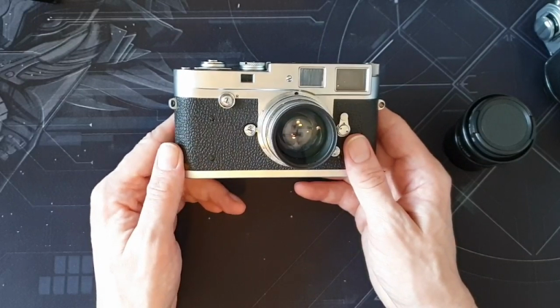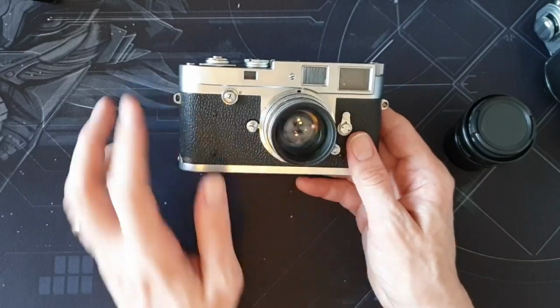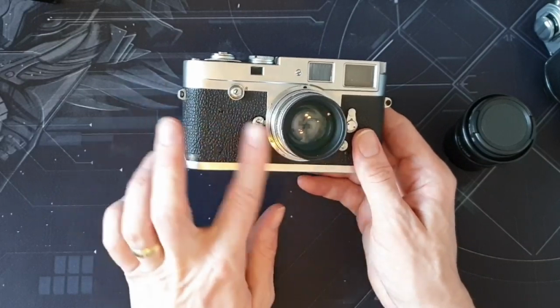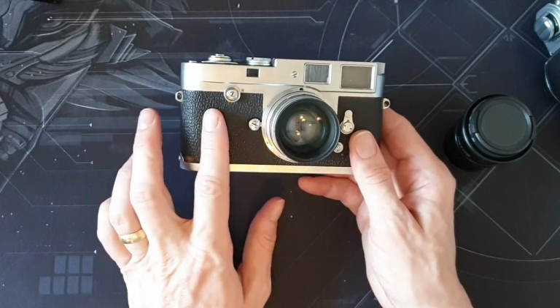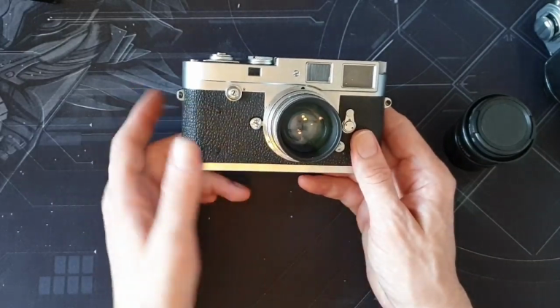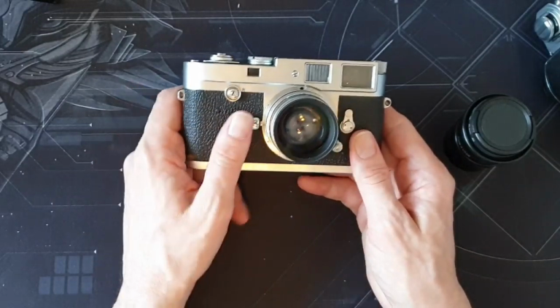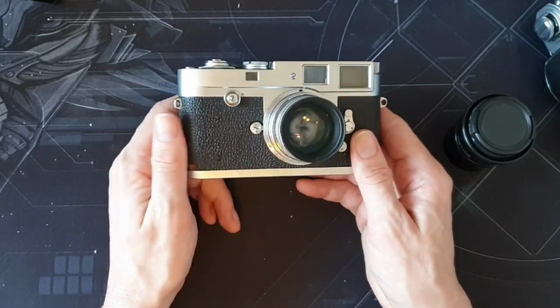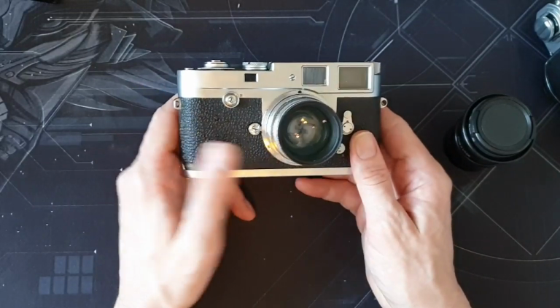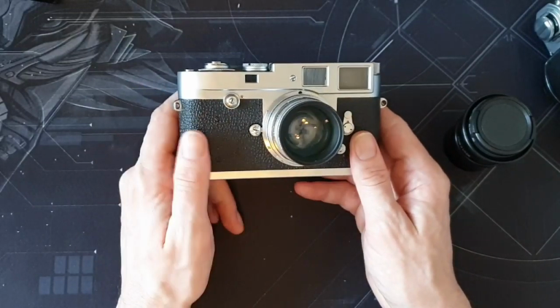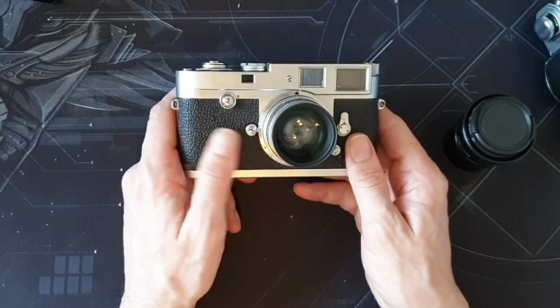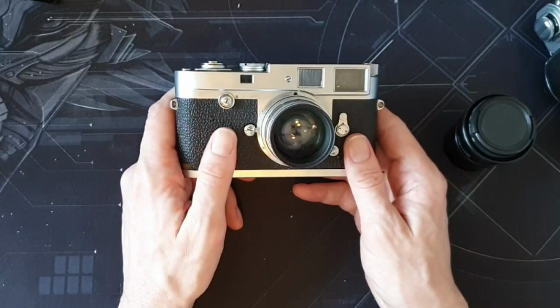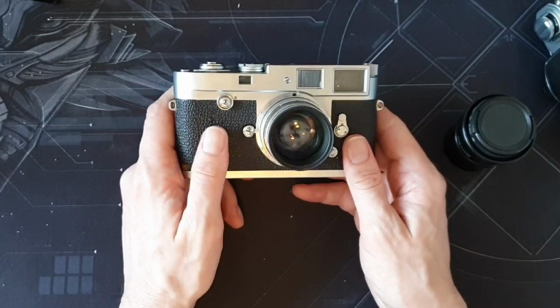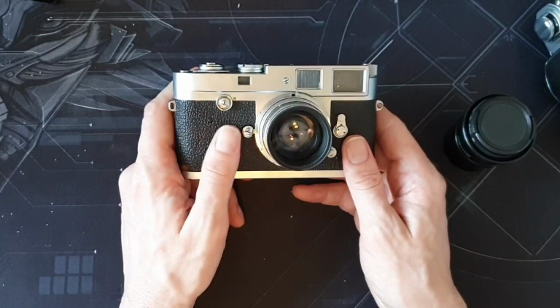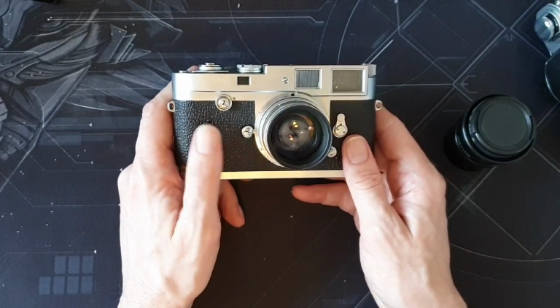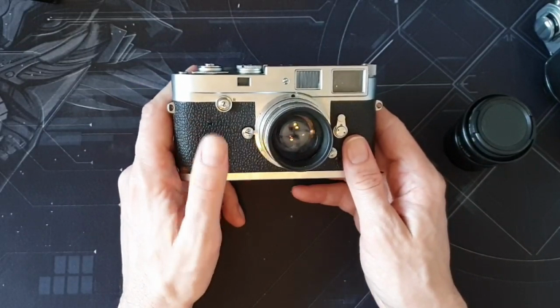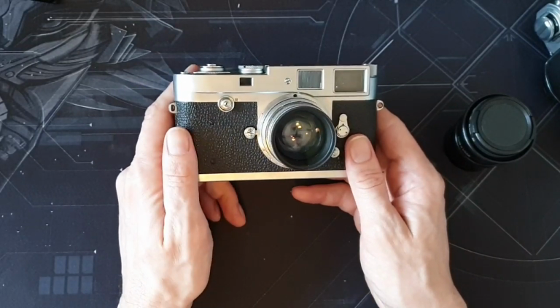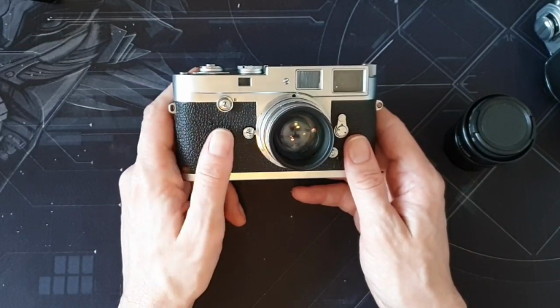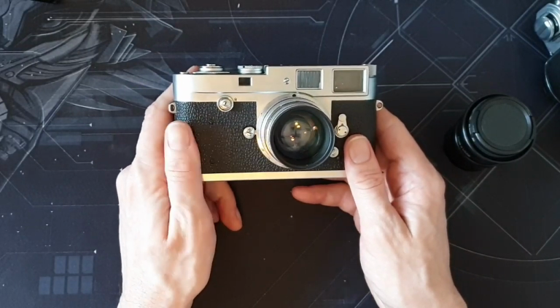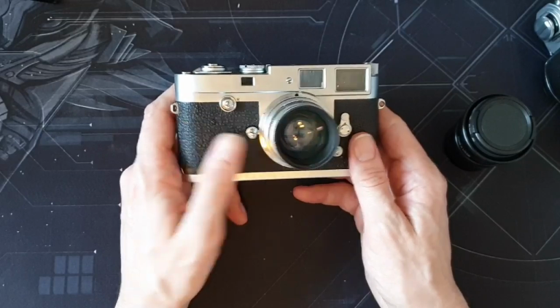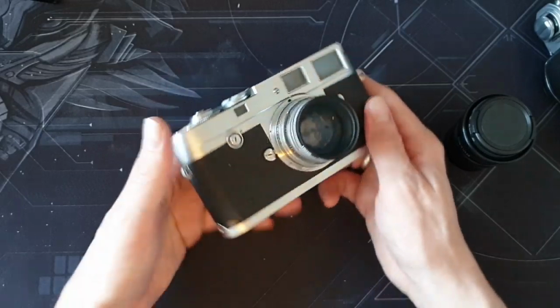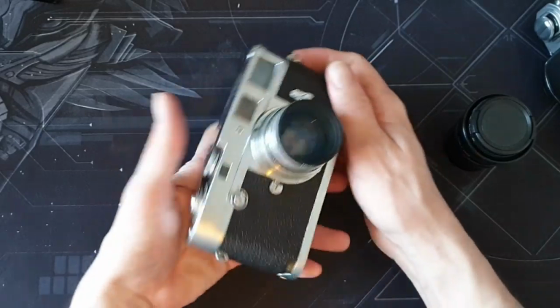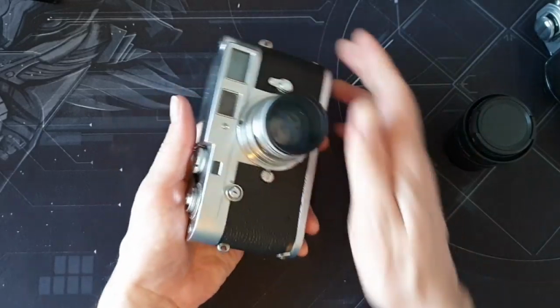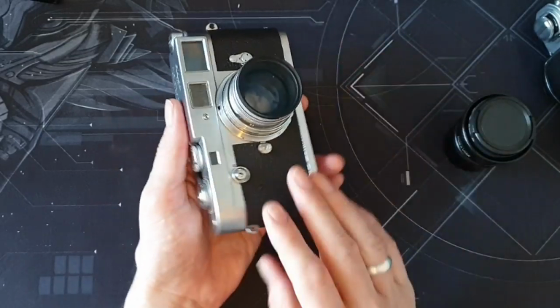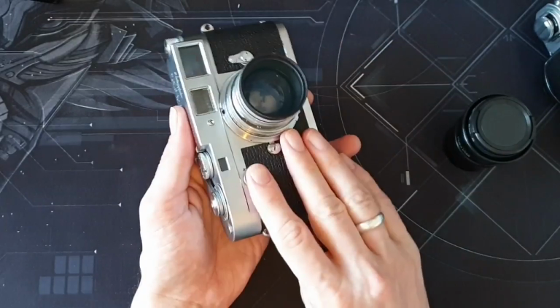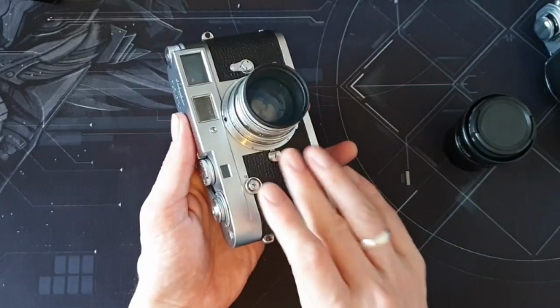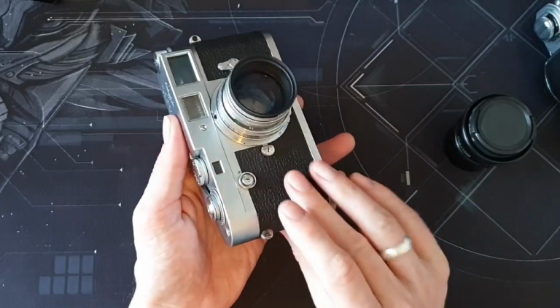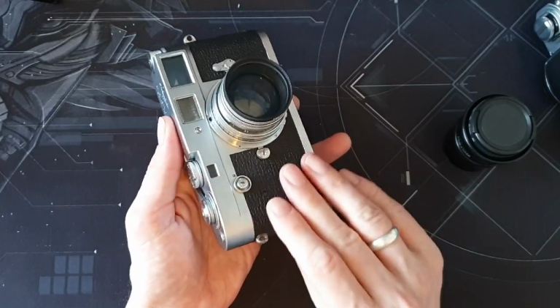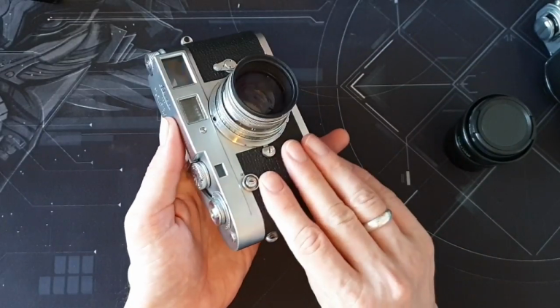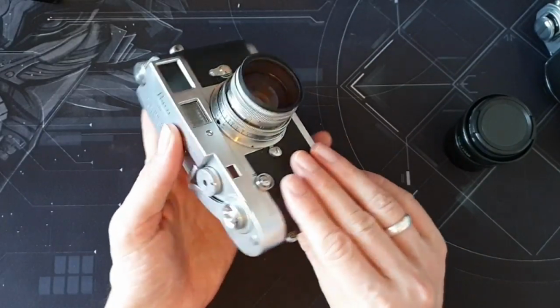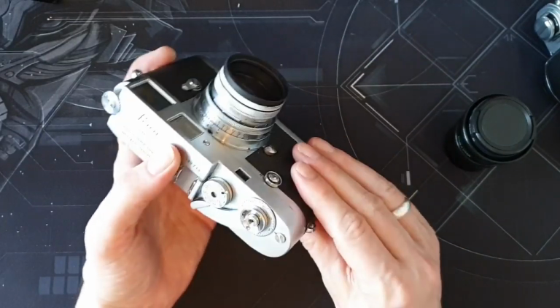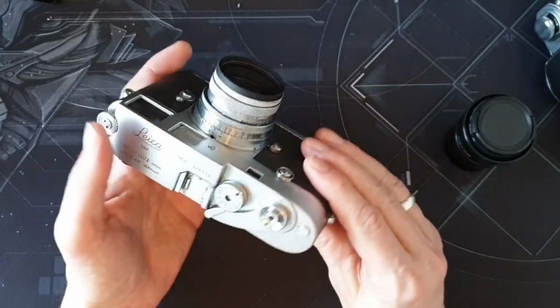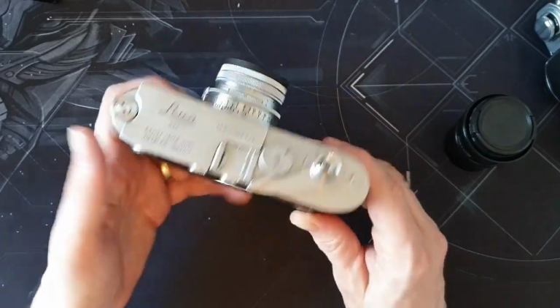I do like the M2 without the self-timer. I think if that were there, I'd be accidentally catching it as well.